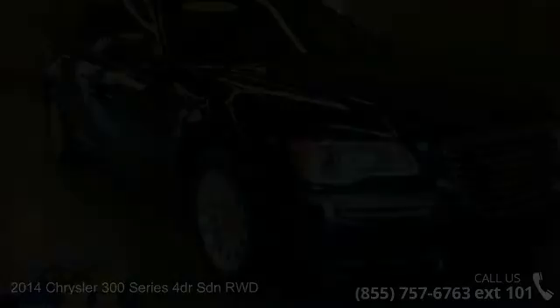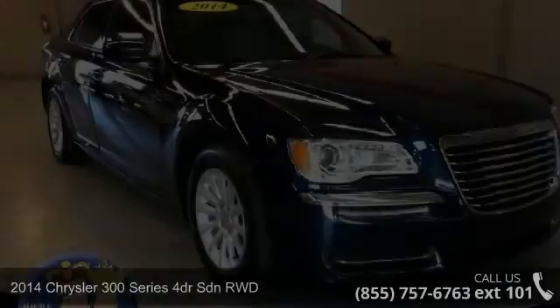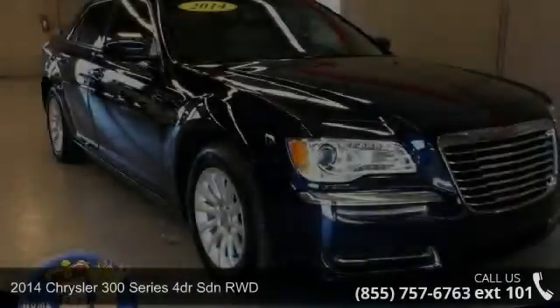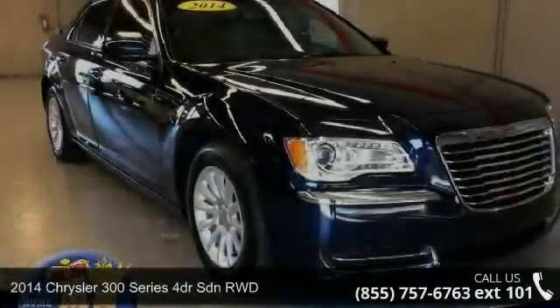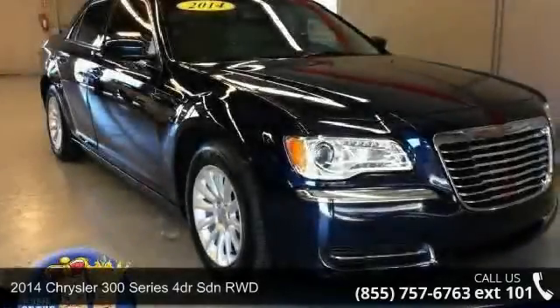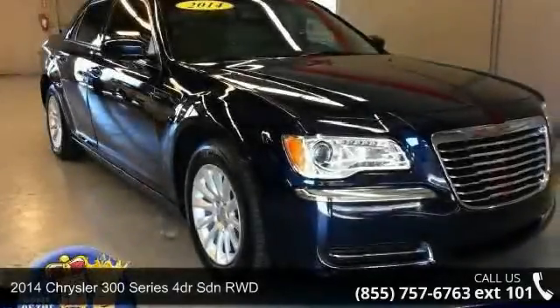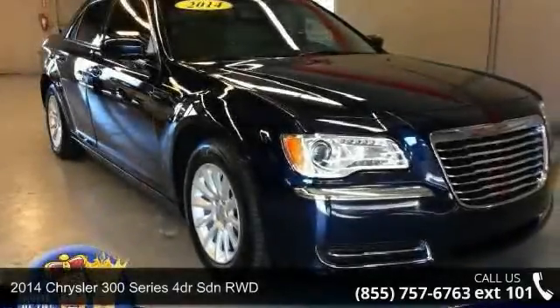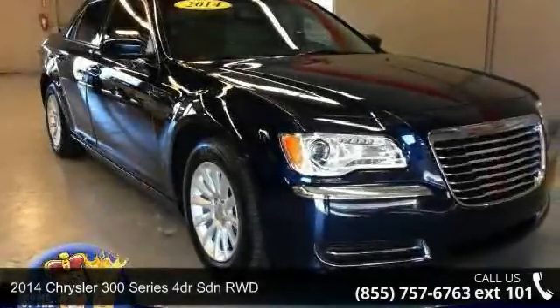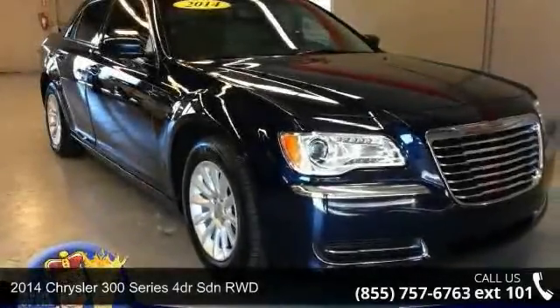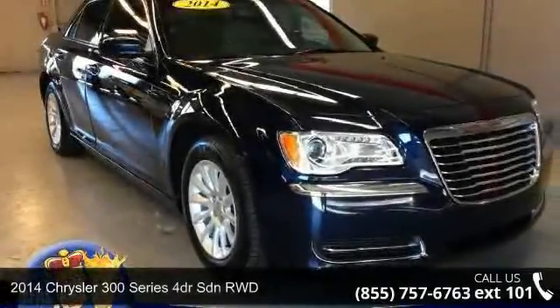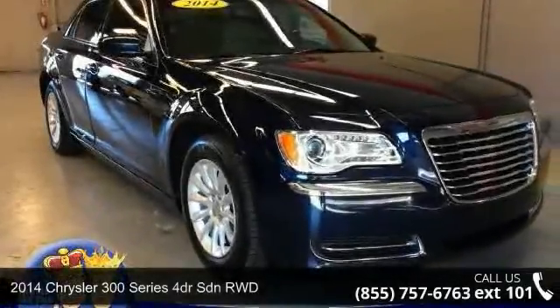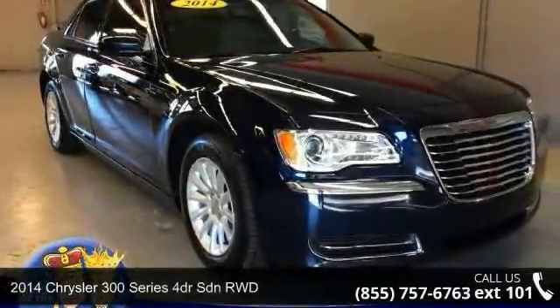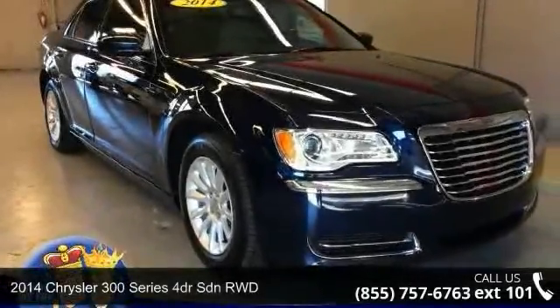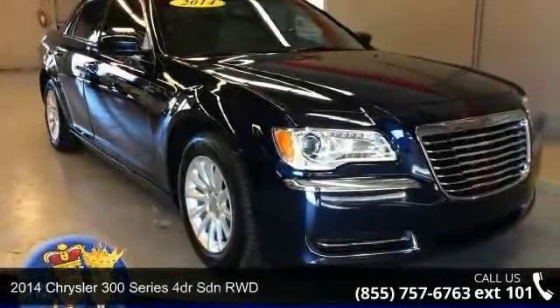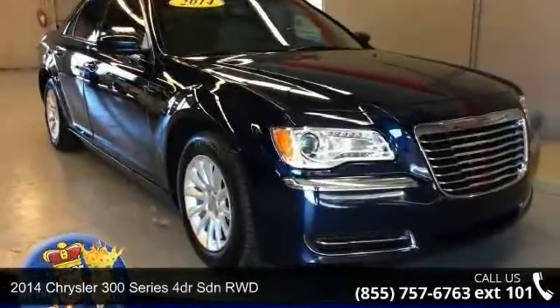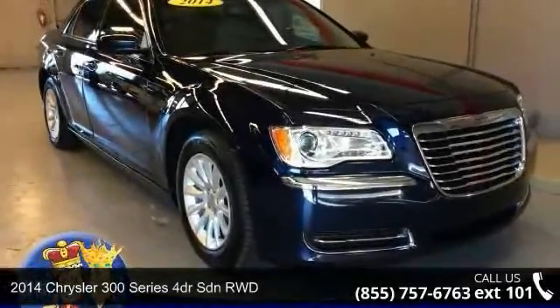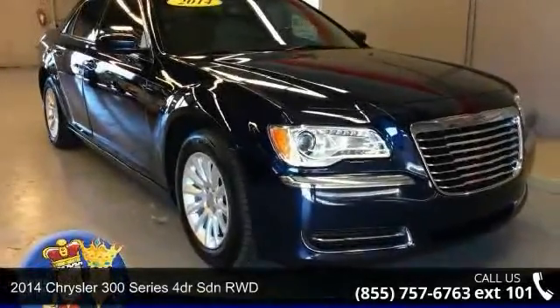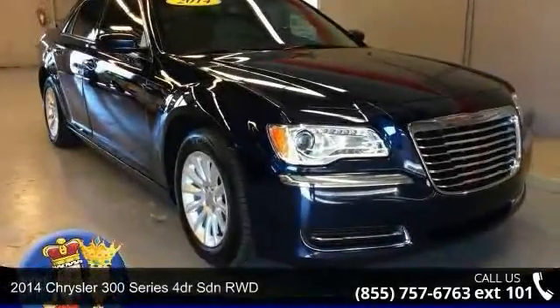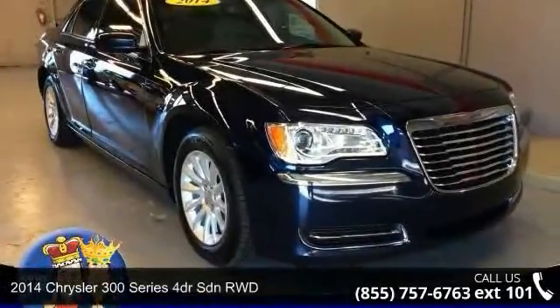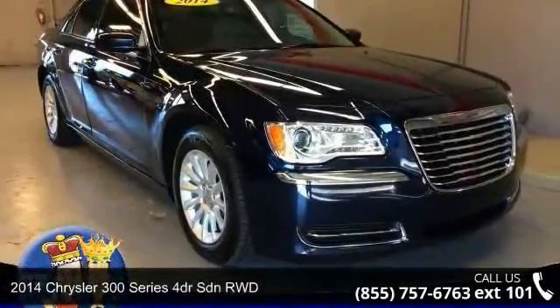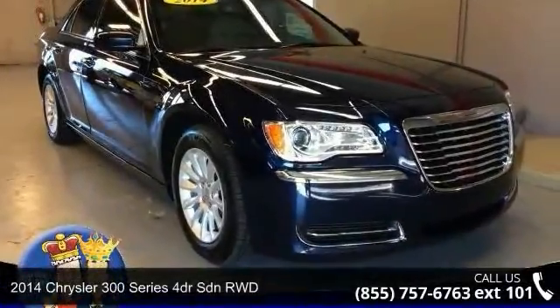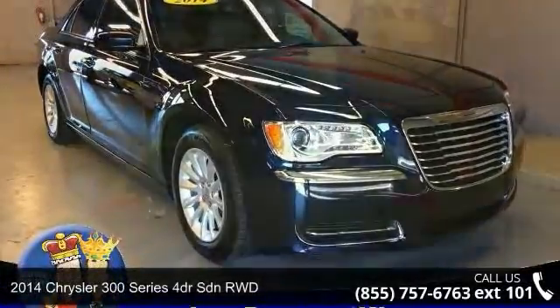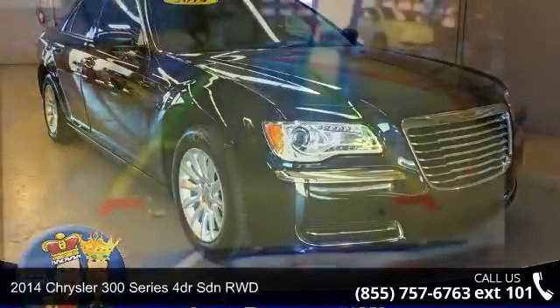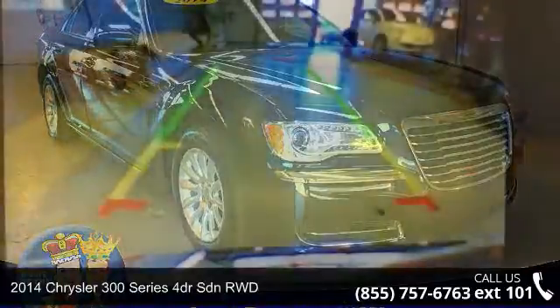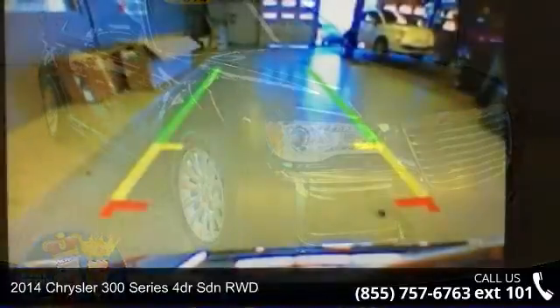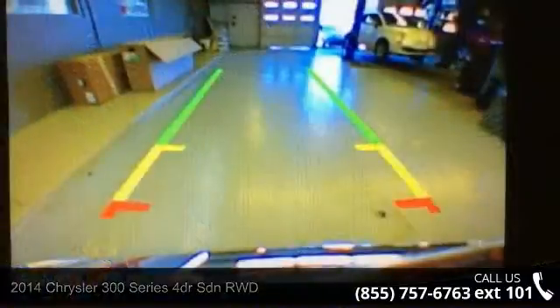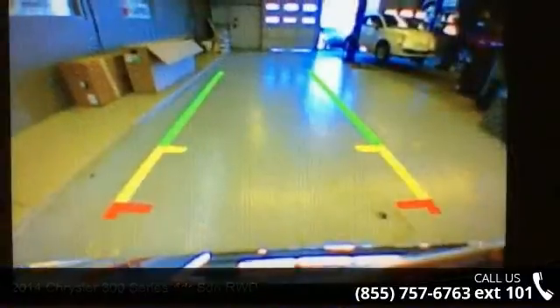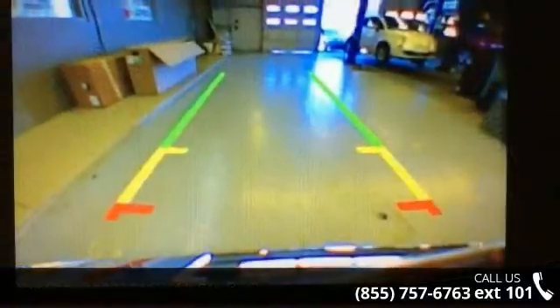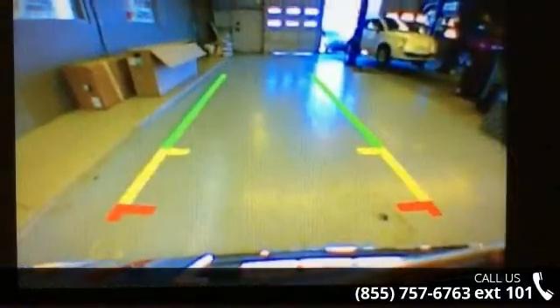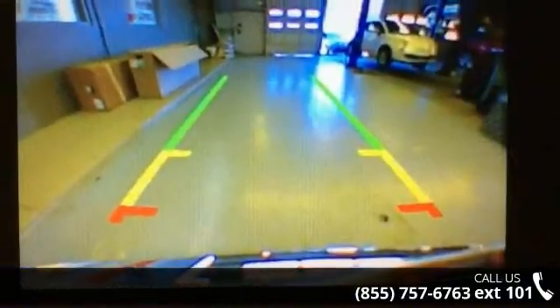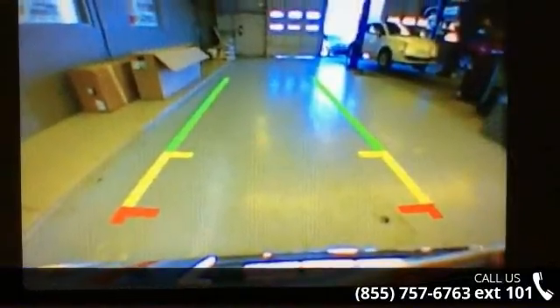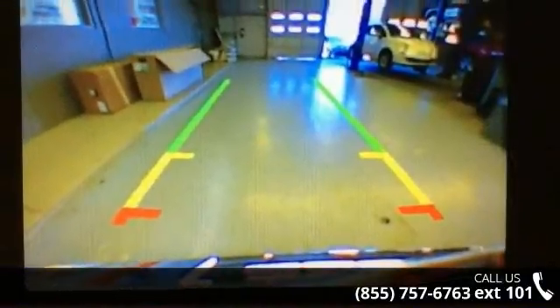Step into the 2014 Chrysler 300 series. If you are looking for a first-rate auto, this one could be yours today.